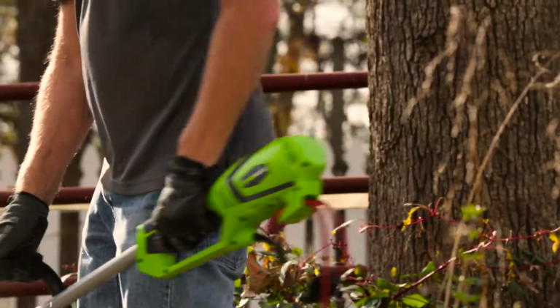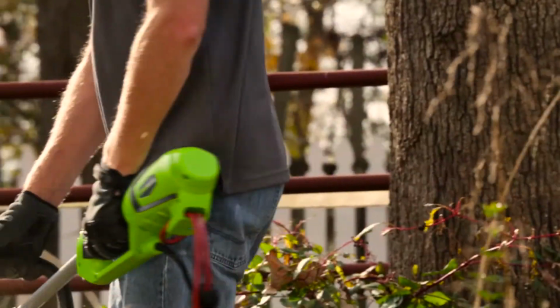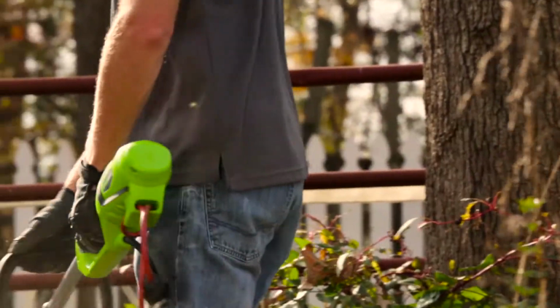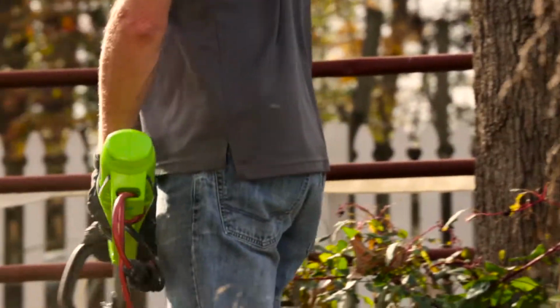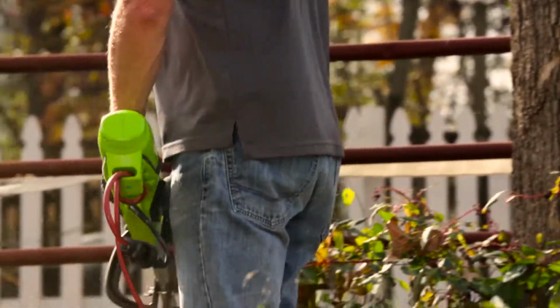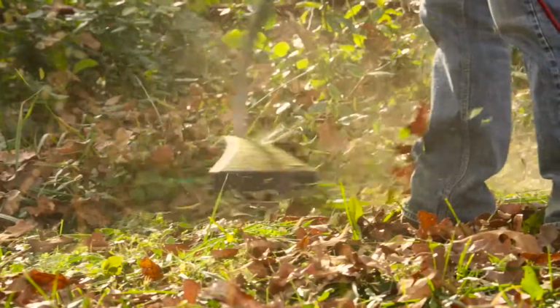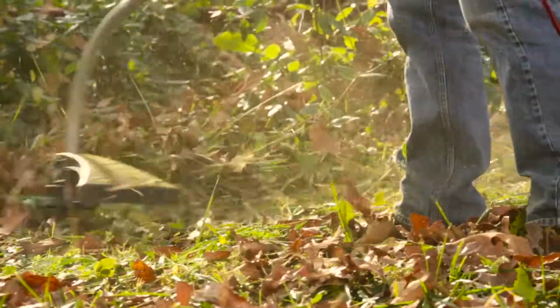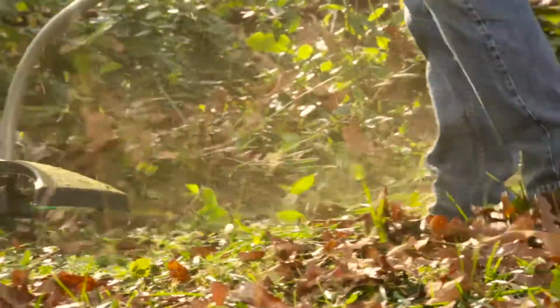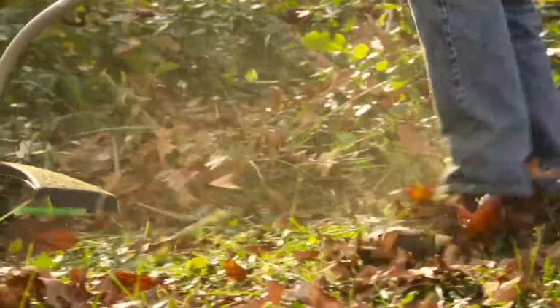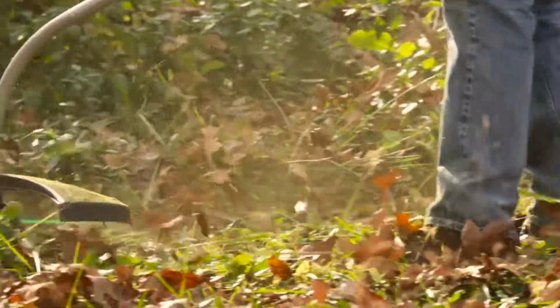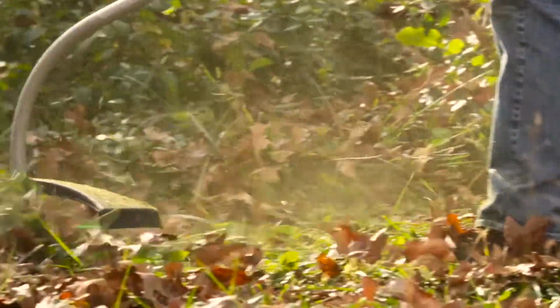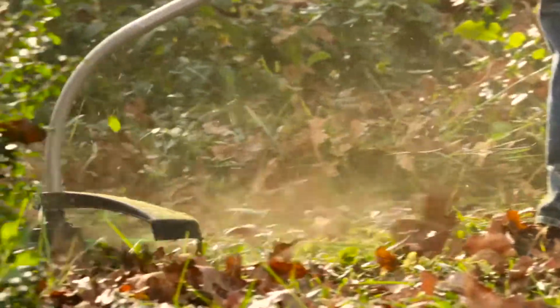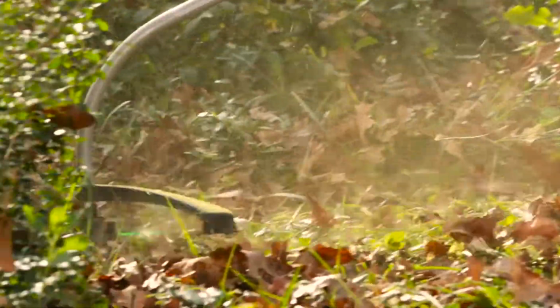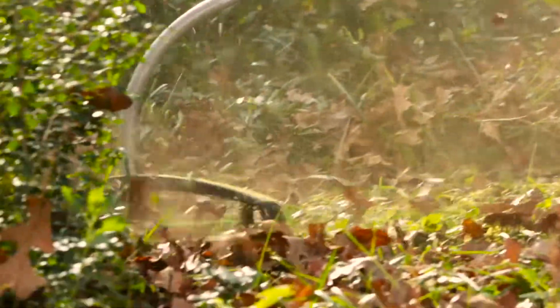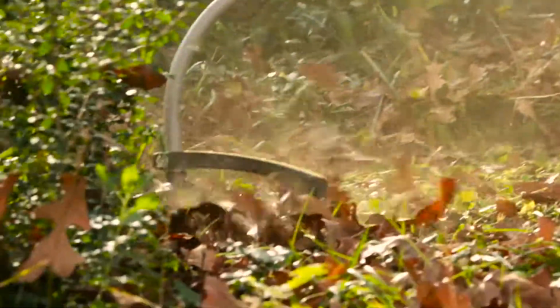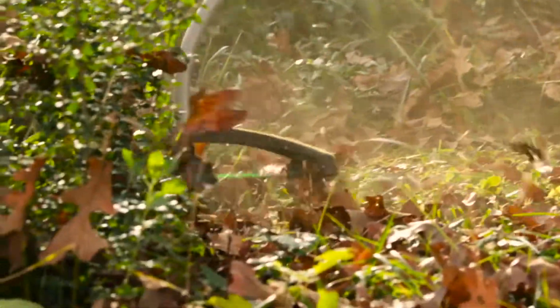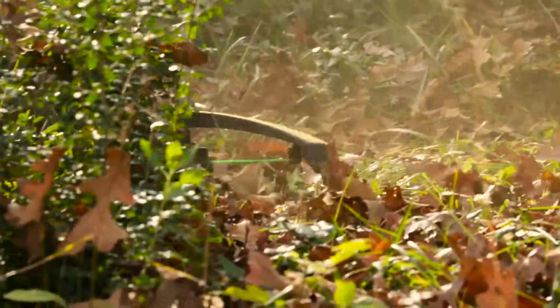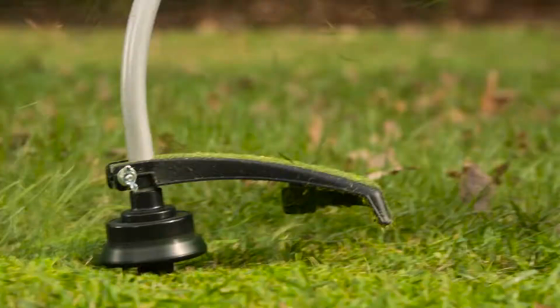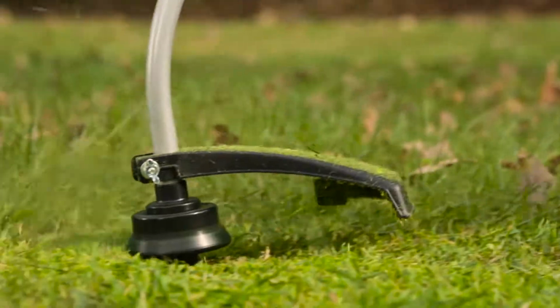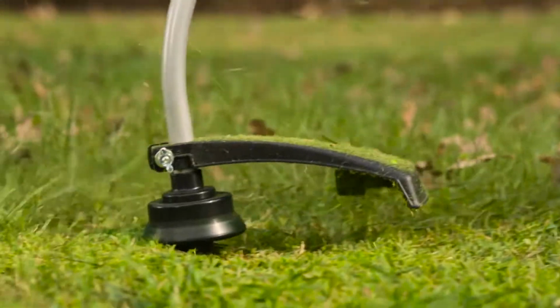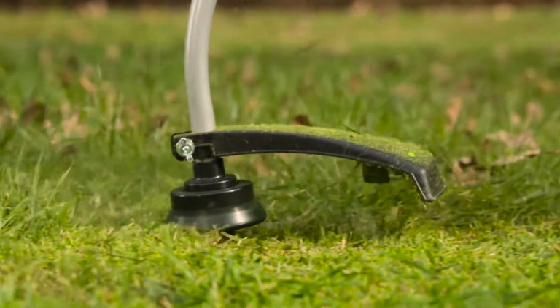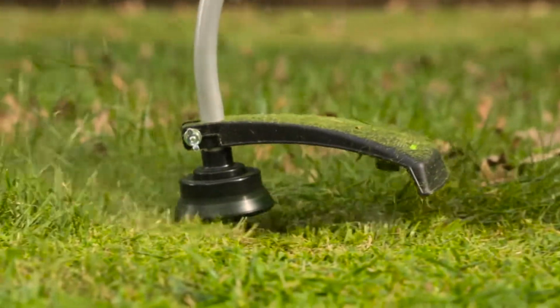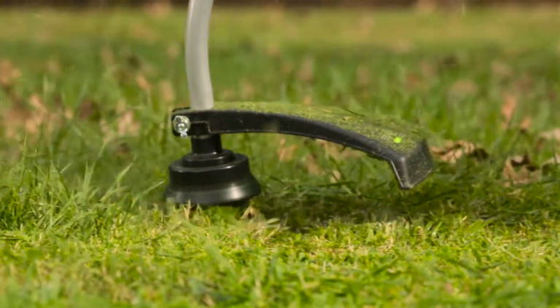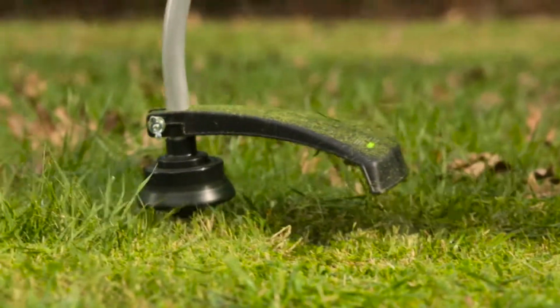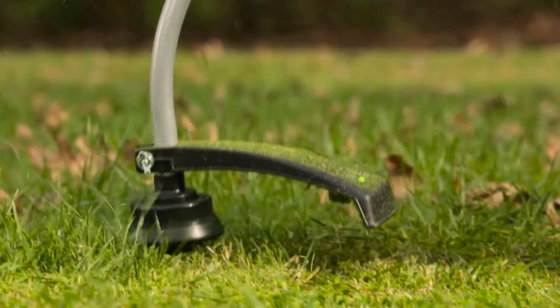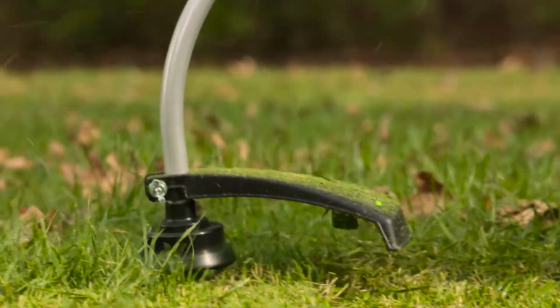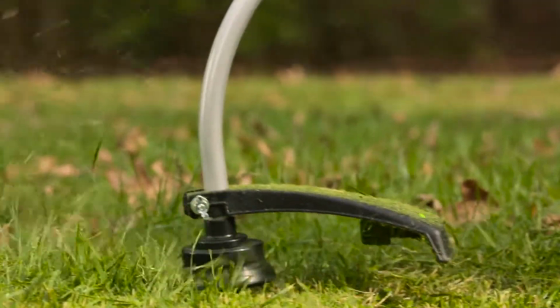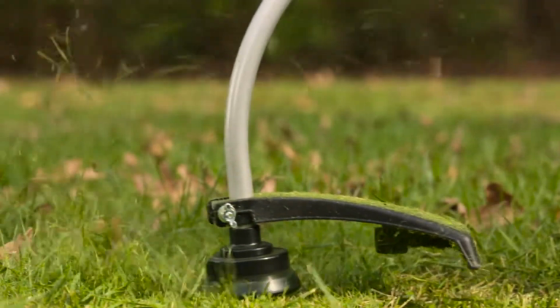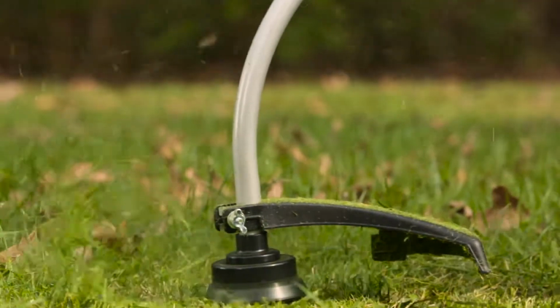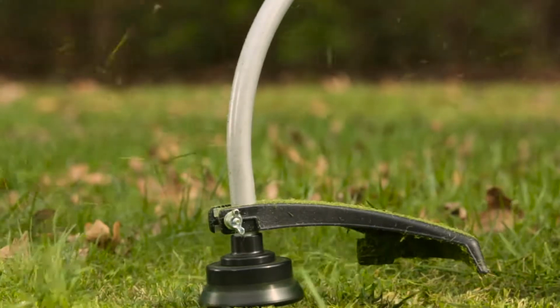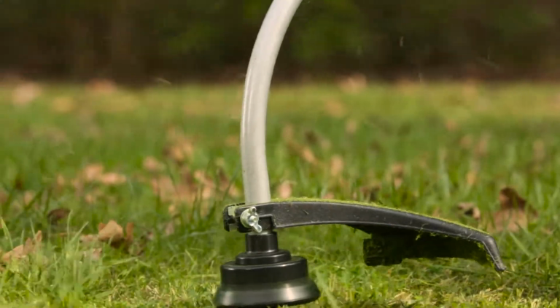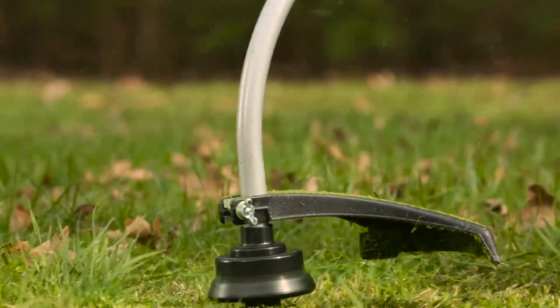At 25% lighter than traditional gas power trimmers, work more efficiently and for longer periods of time without taking a break.